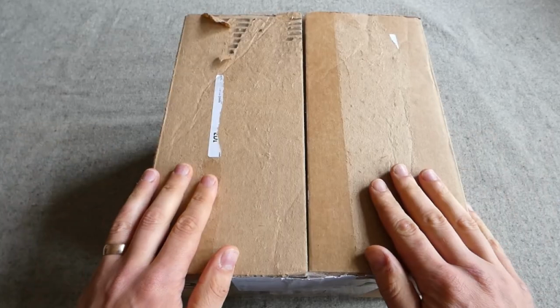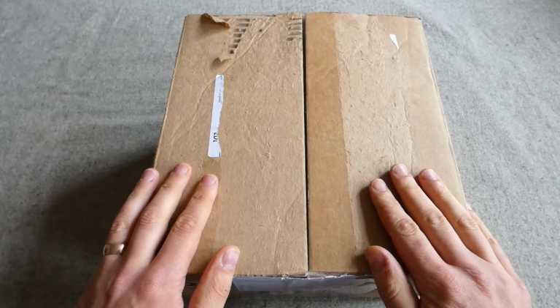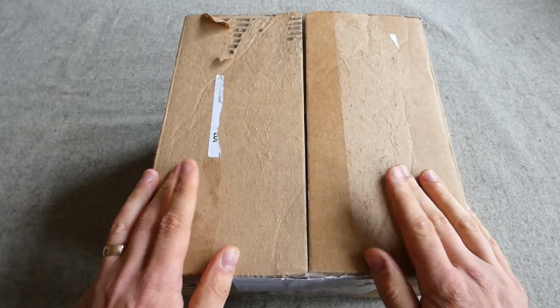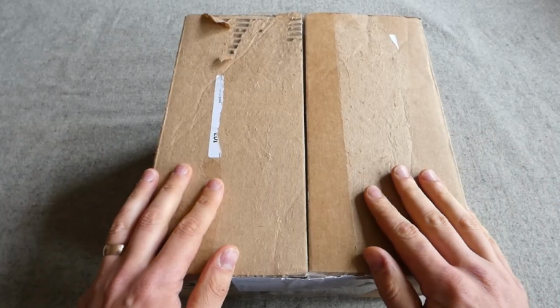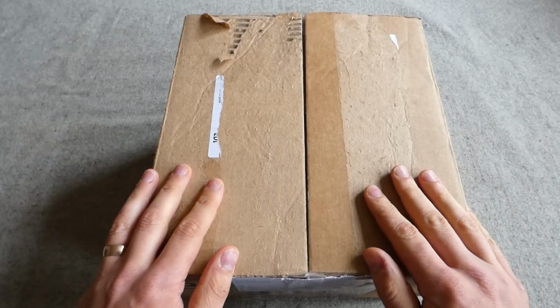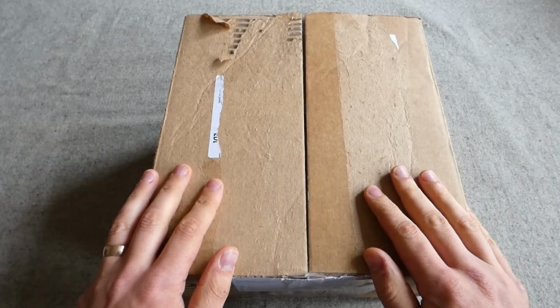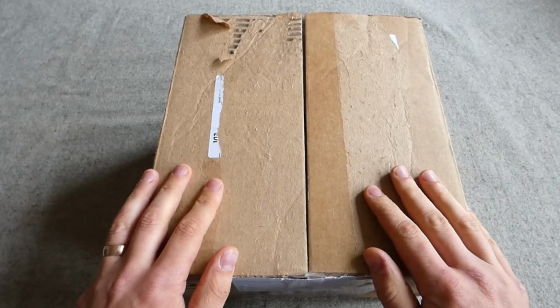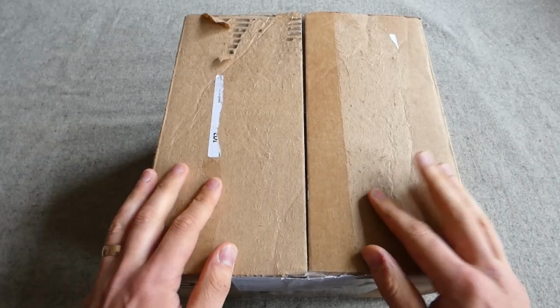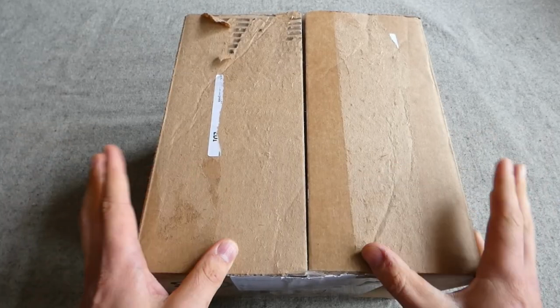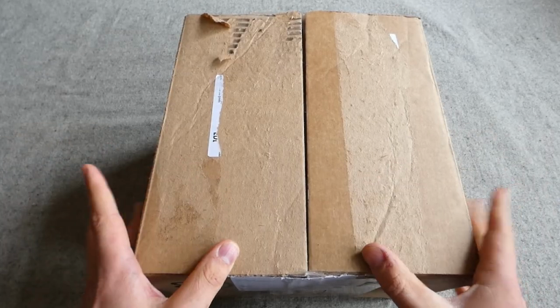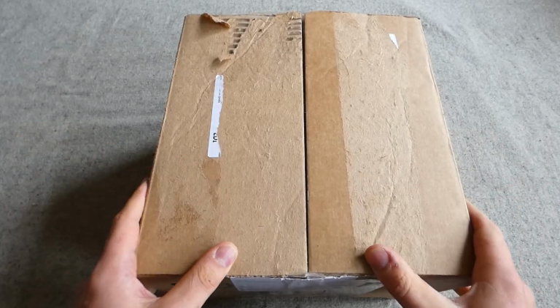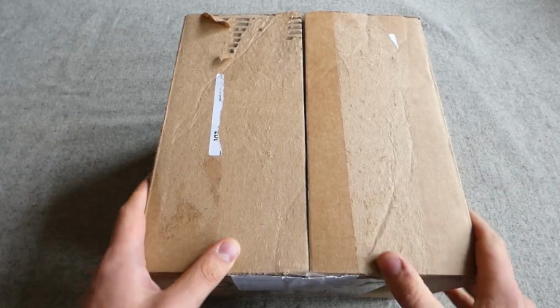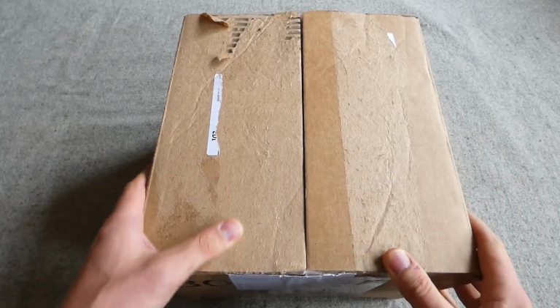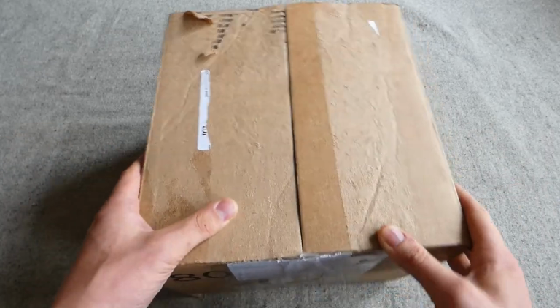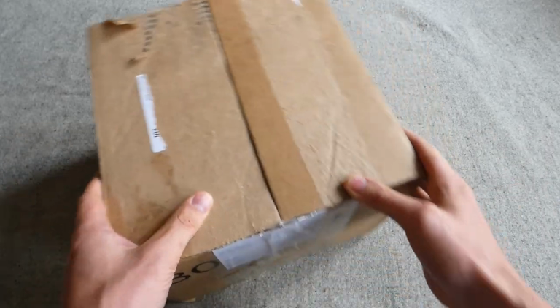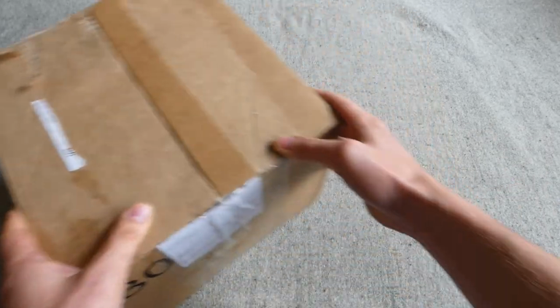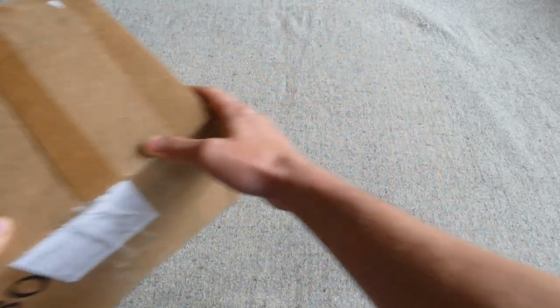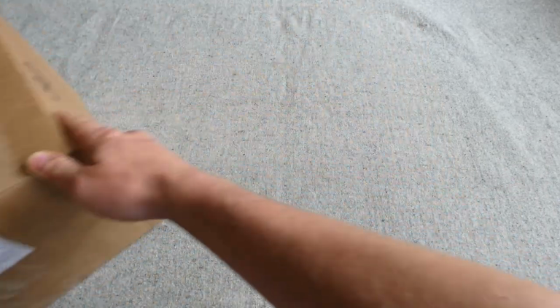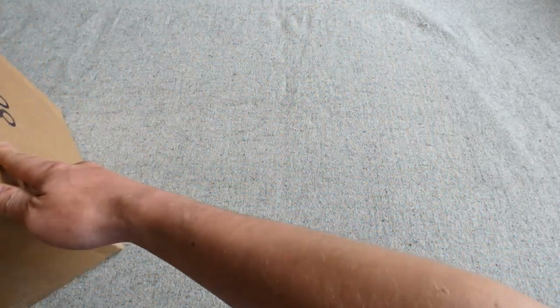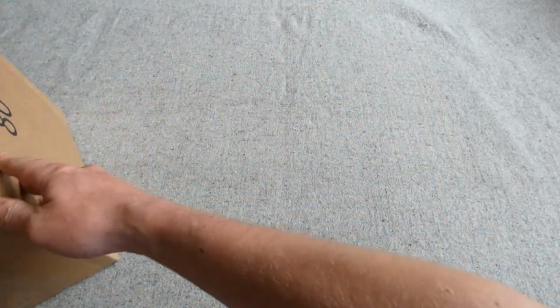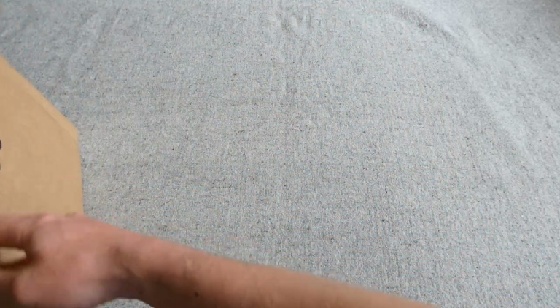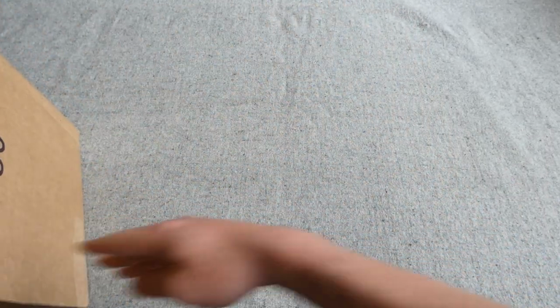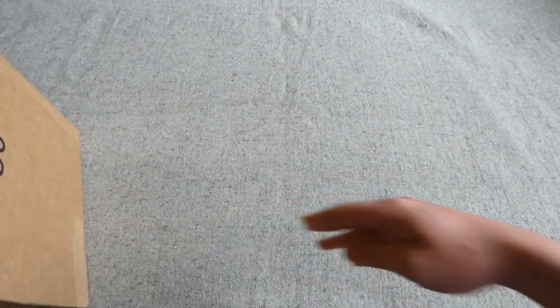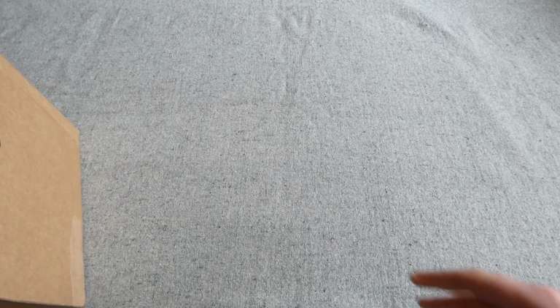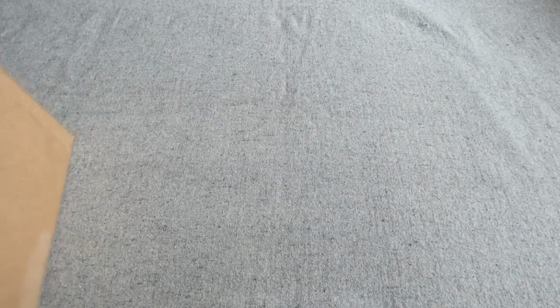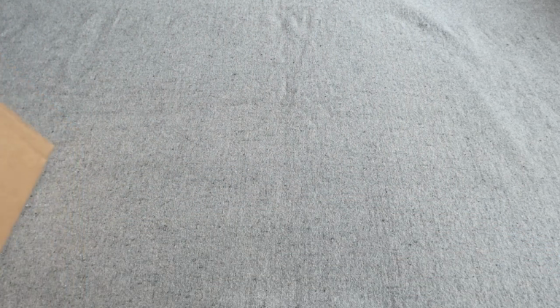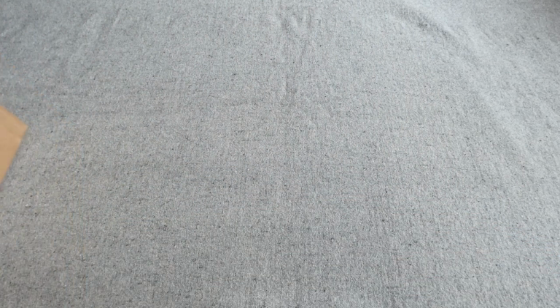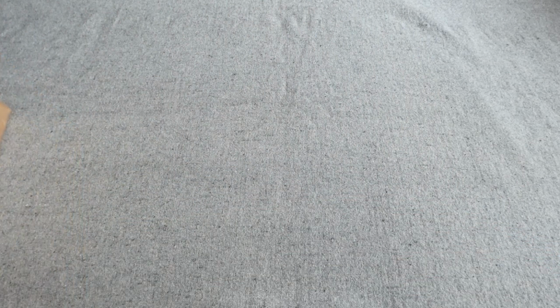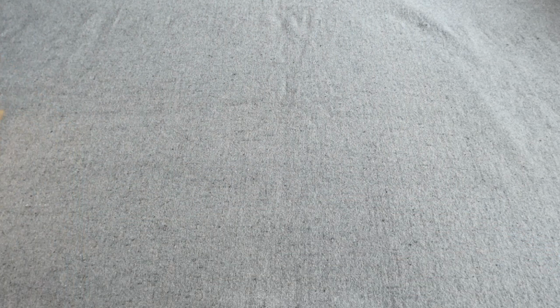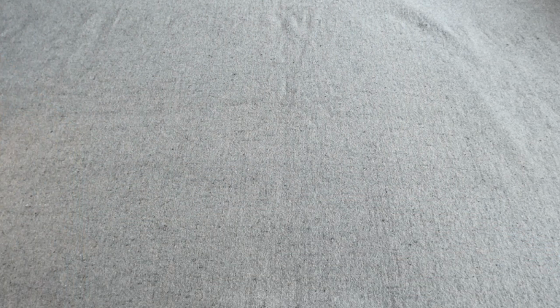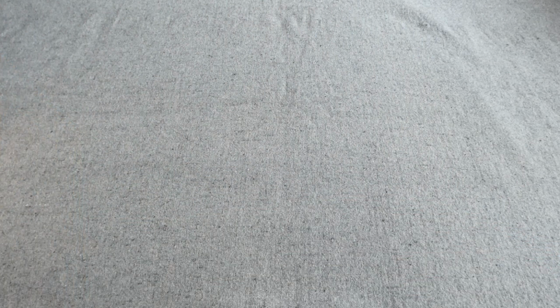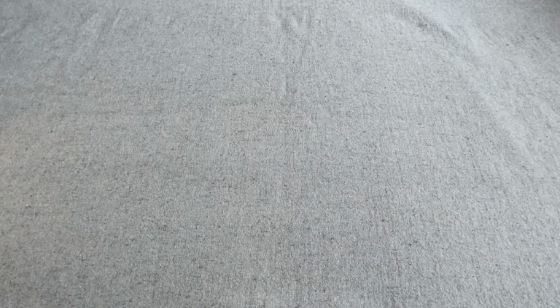So this is what's arrived. We'll move the box to one side and dig some of the bits and pieces out of it.